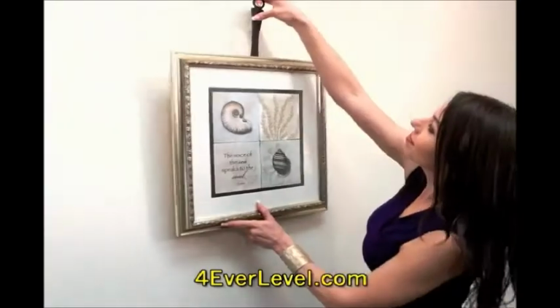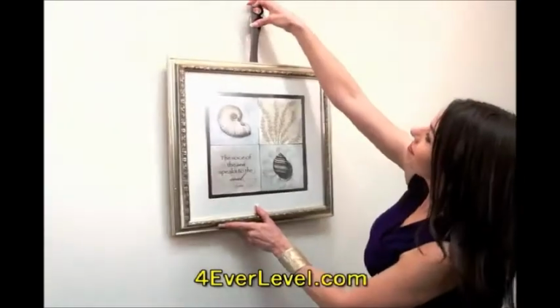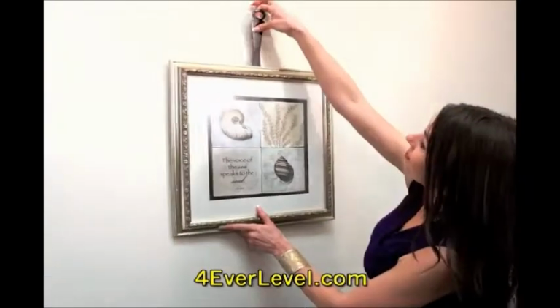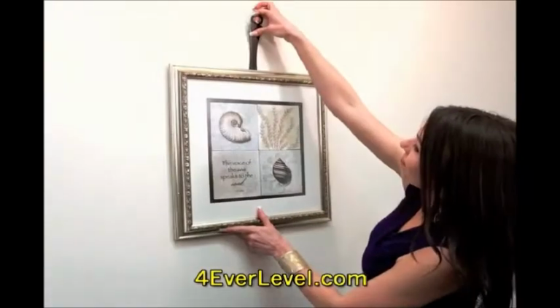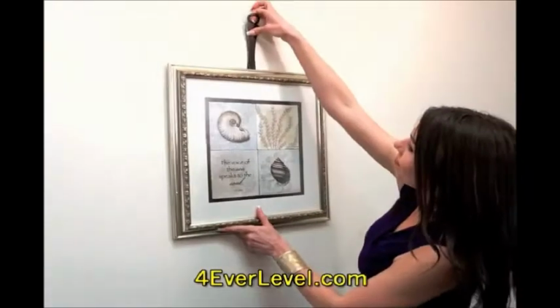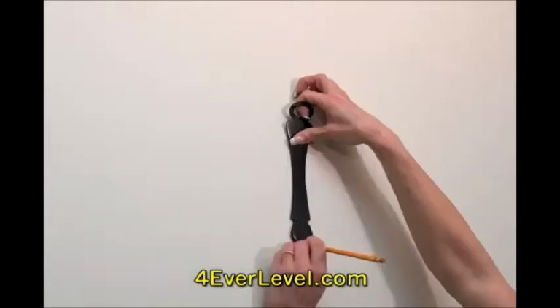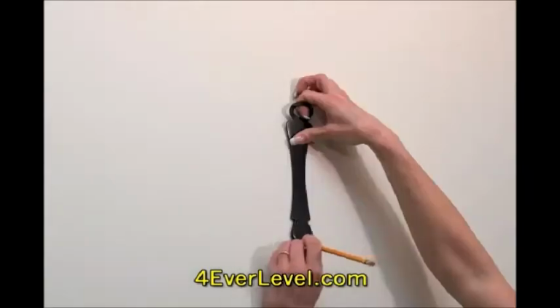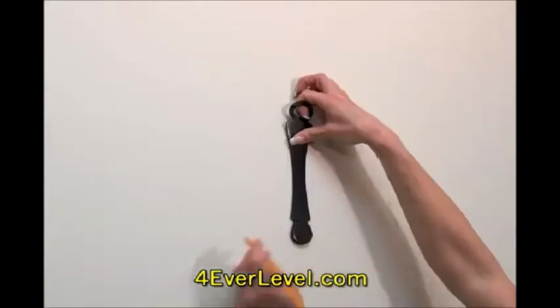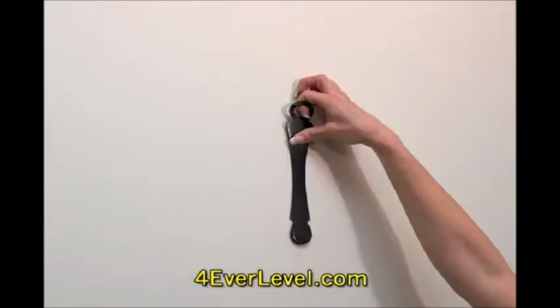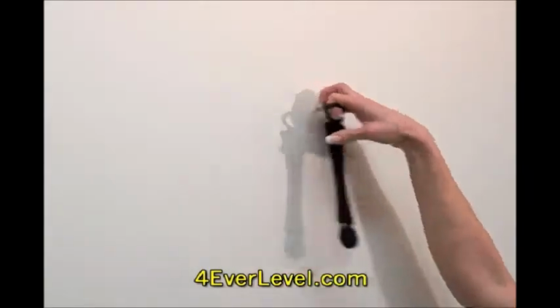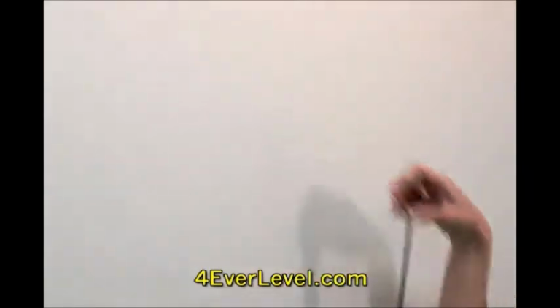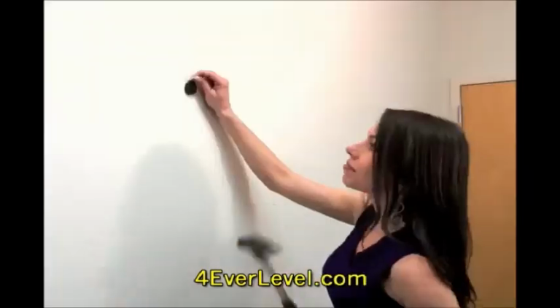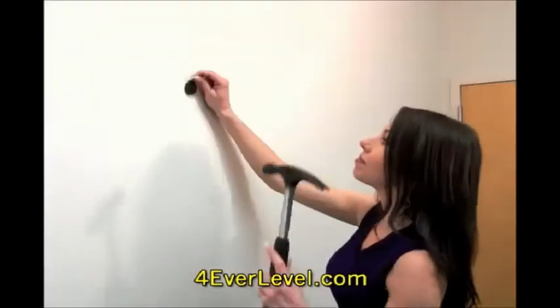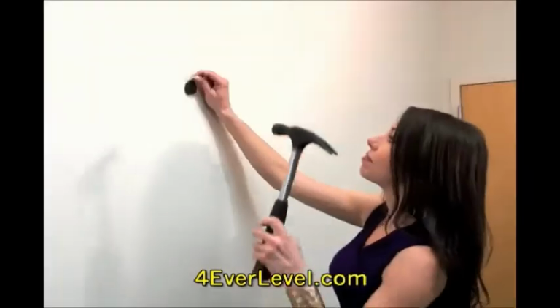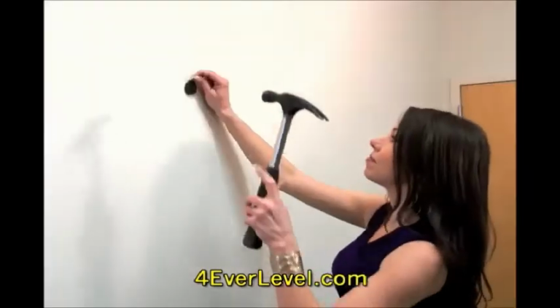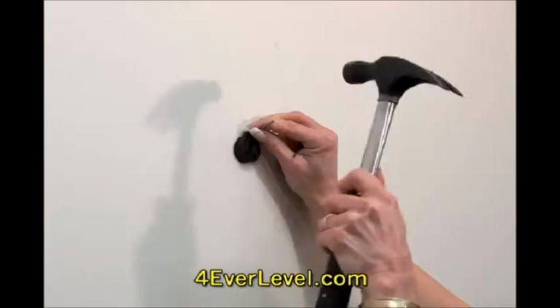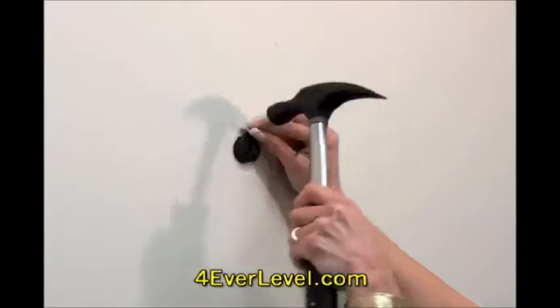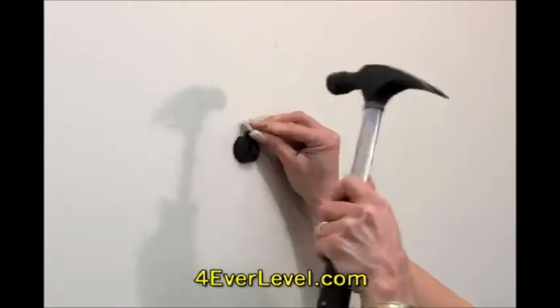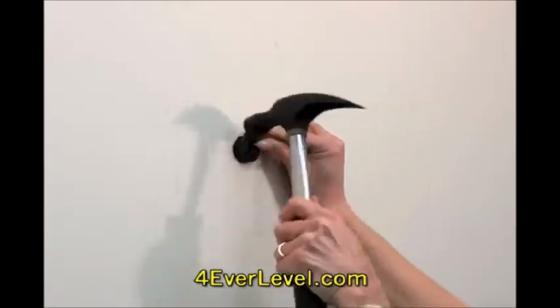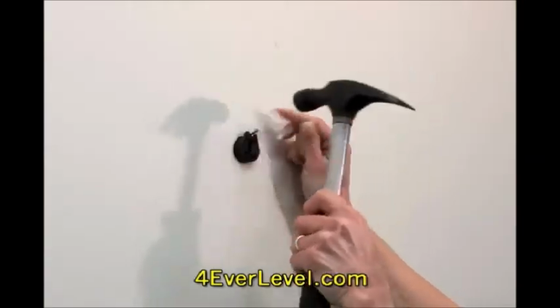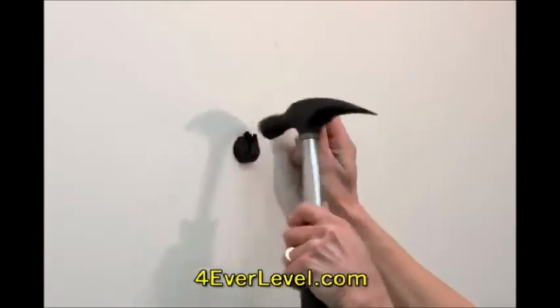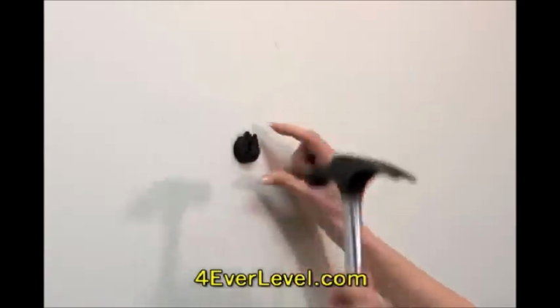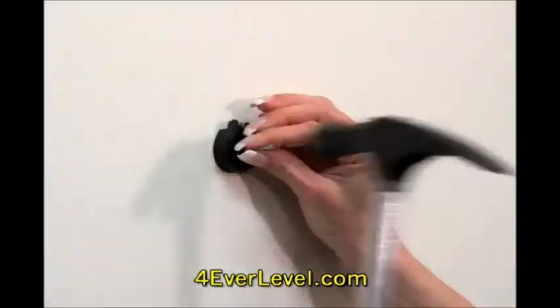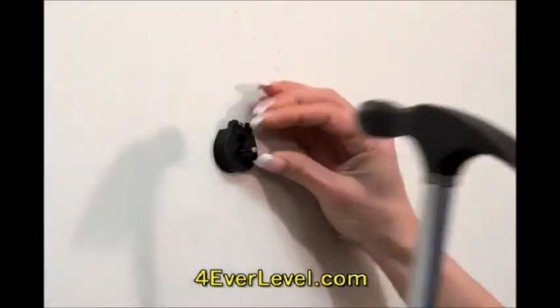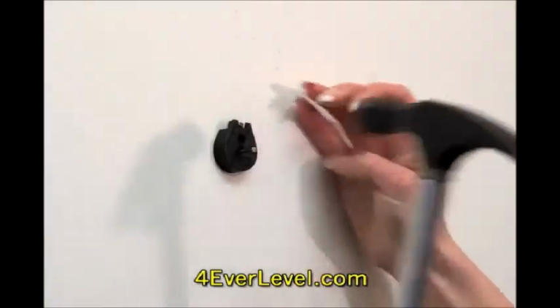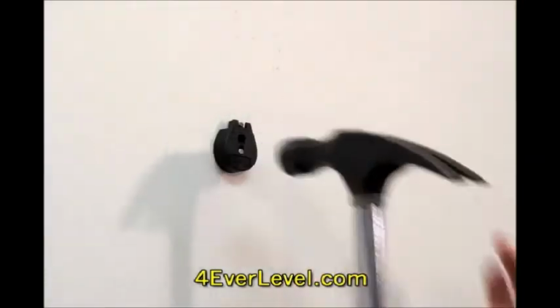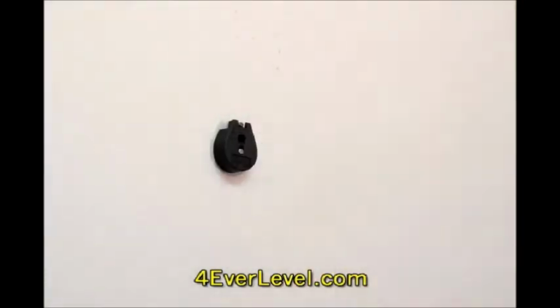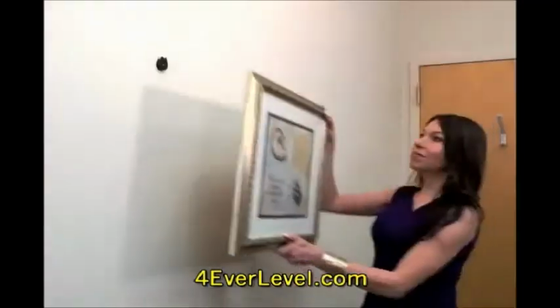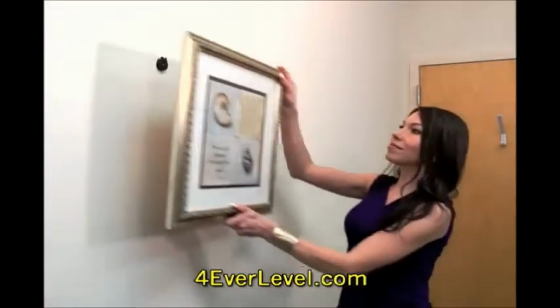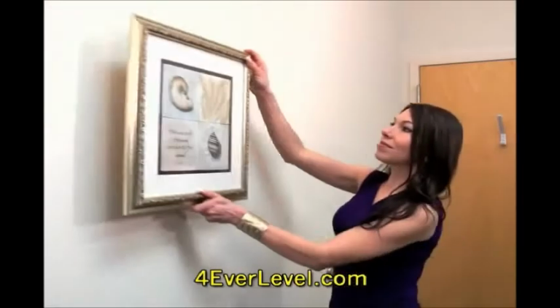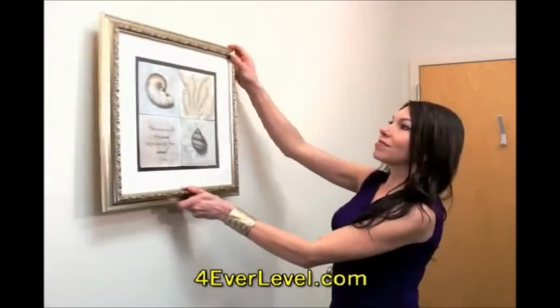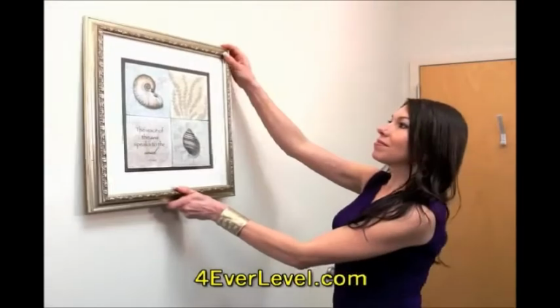Using our simple installation tool, simply line up your picture frame, attach the Forever Level picture hook in the wall, and you're done.